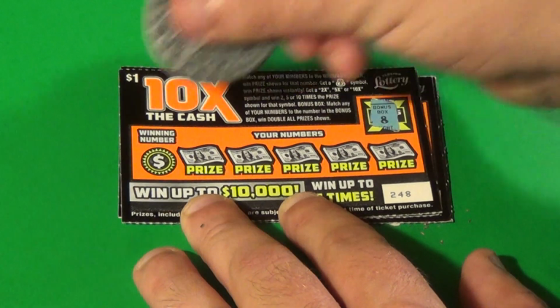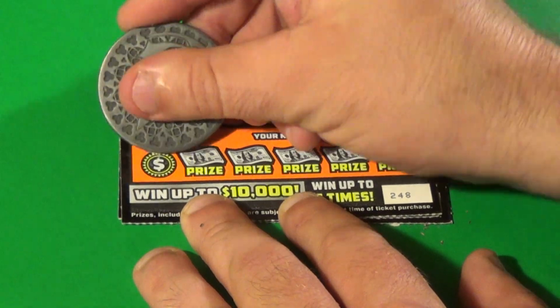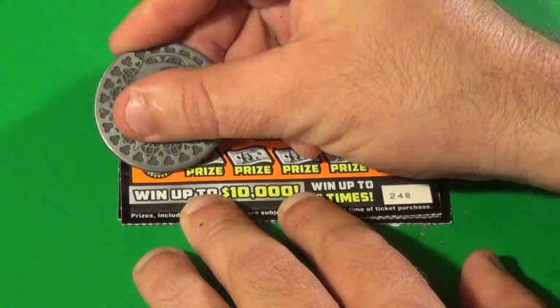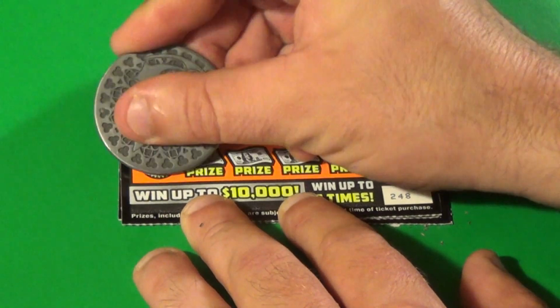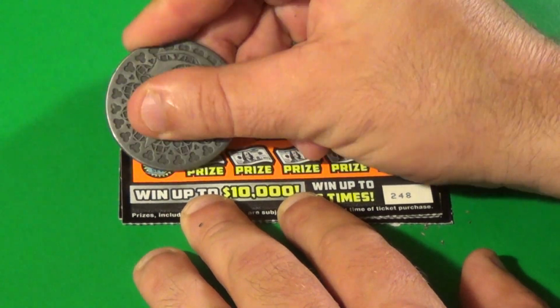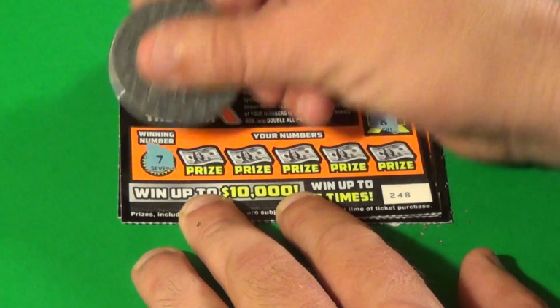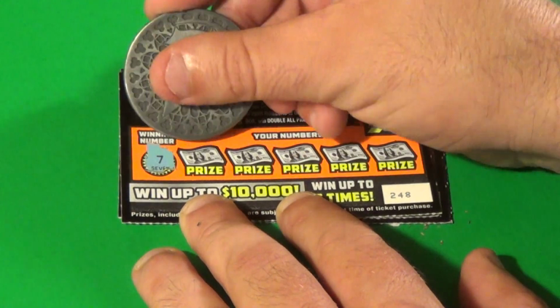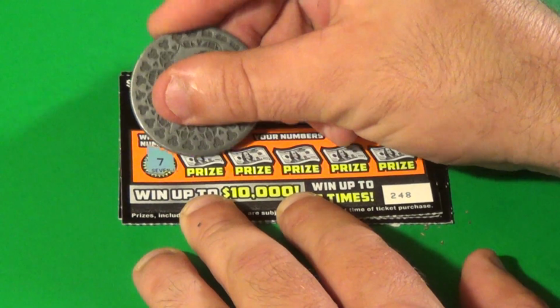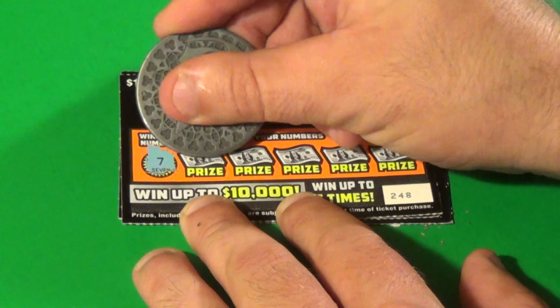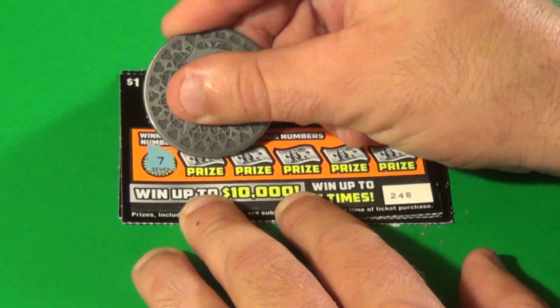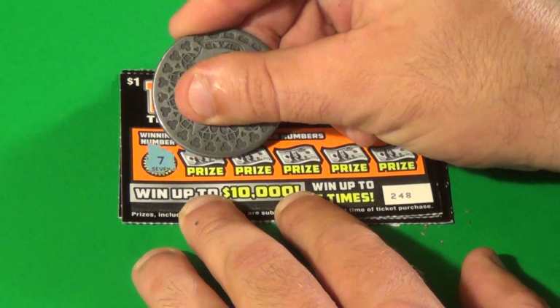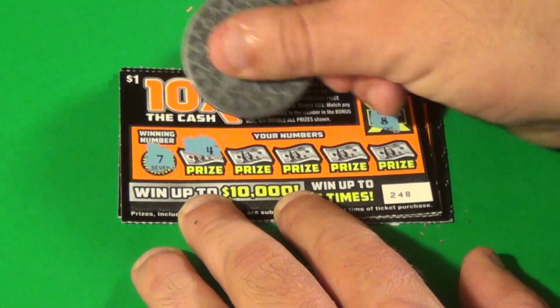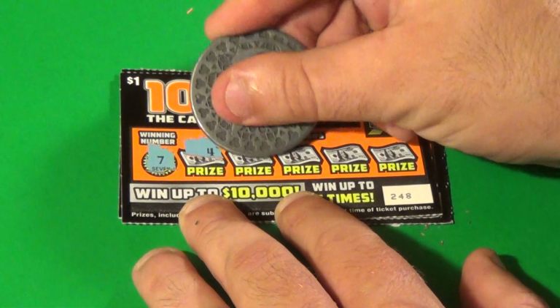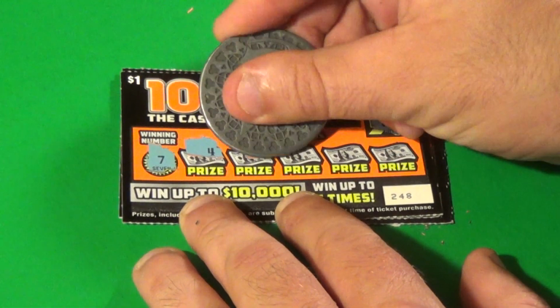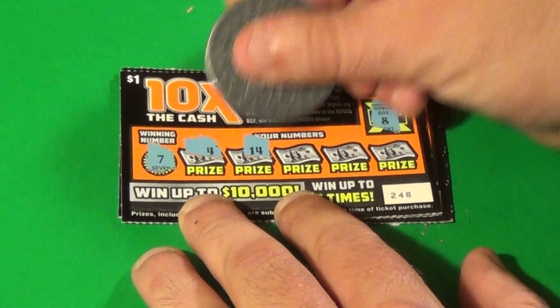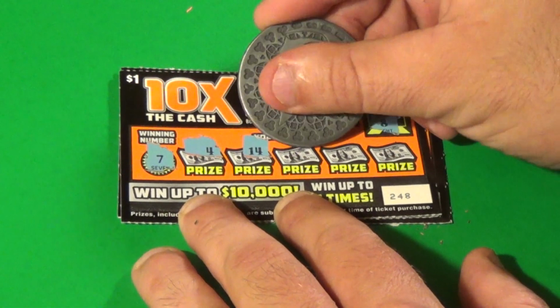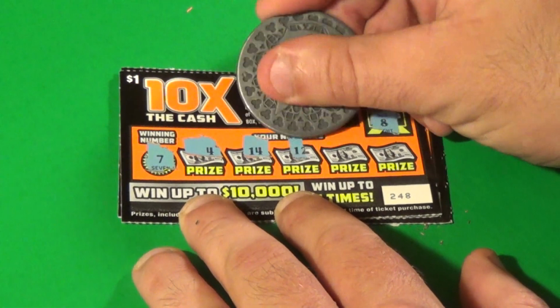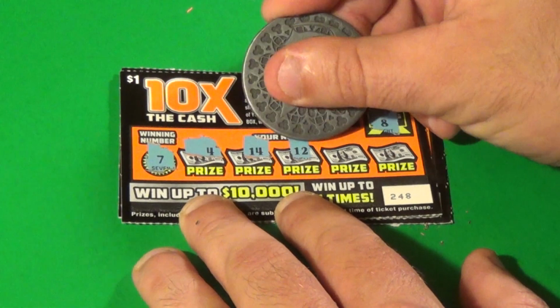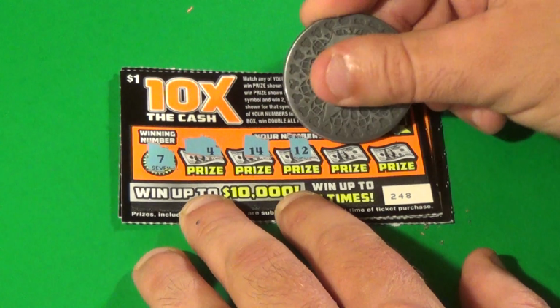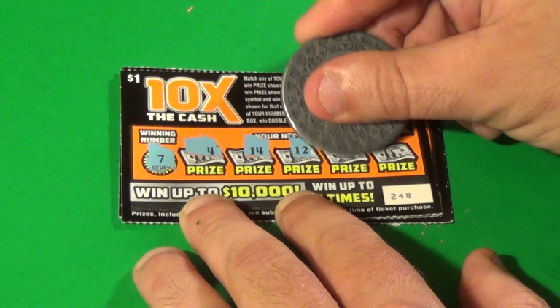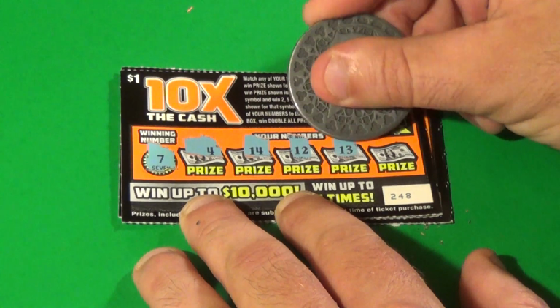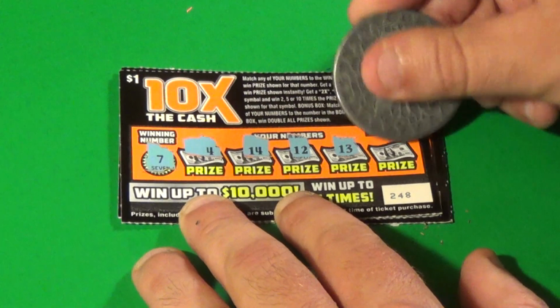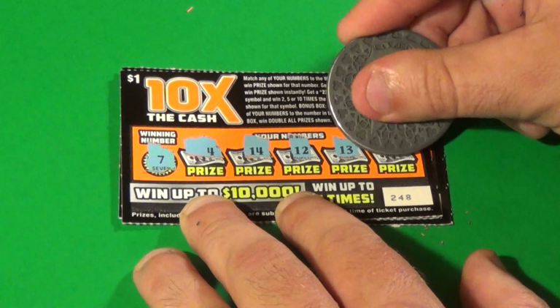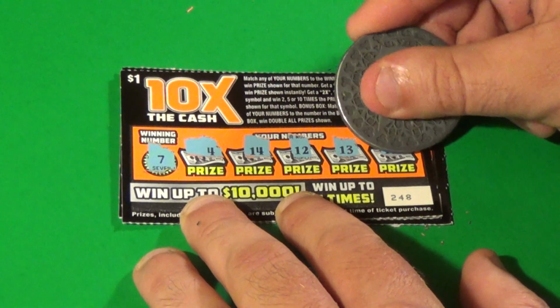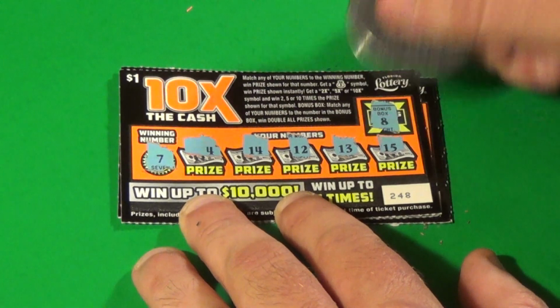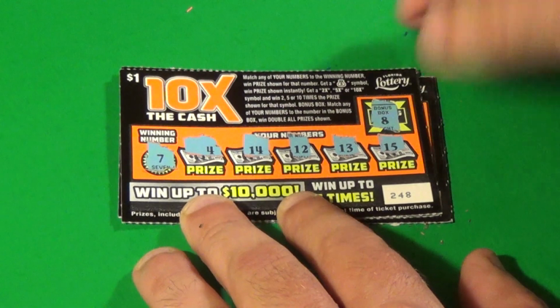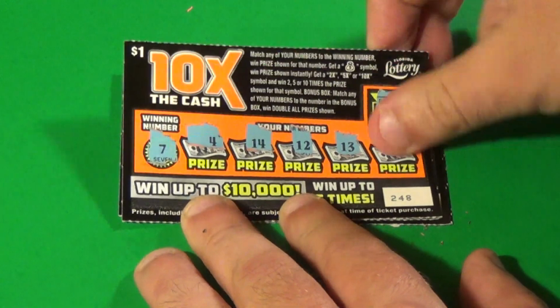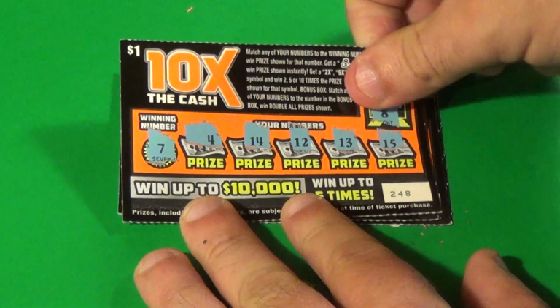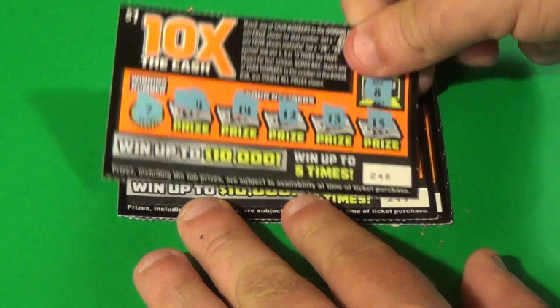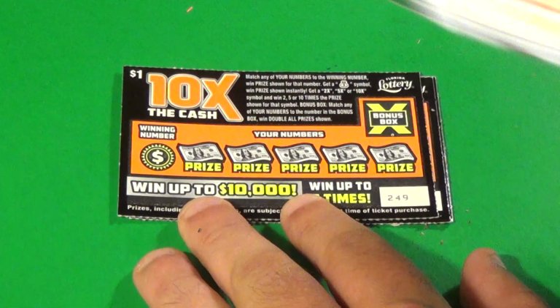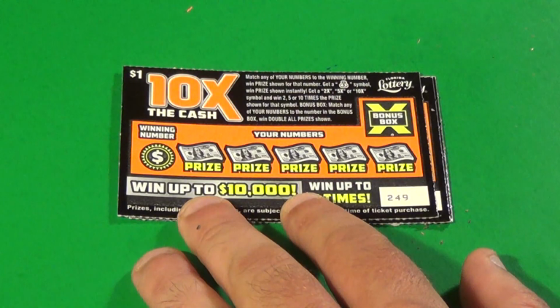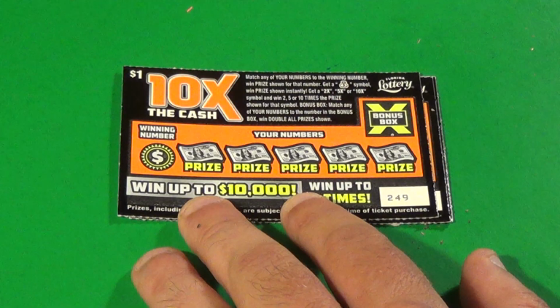Next one. 8 is the bonus and 7 is the winning number. We have 4, 14, 12, 13, and 15. No good.